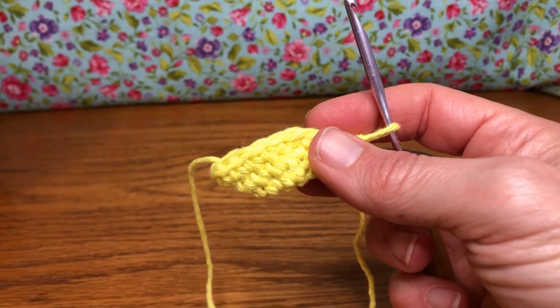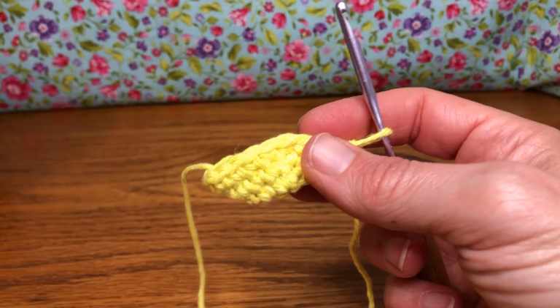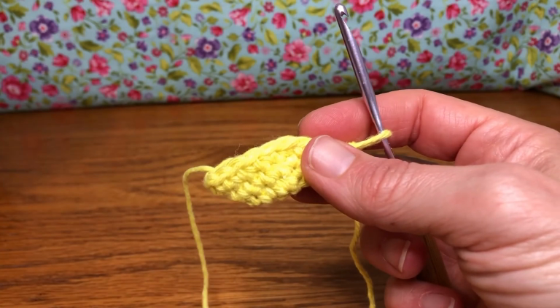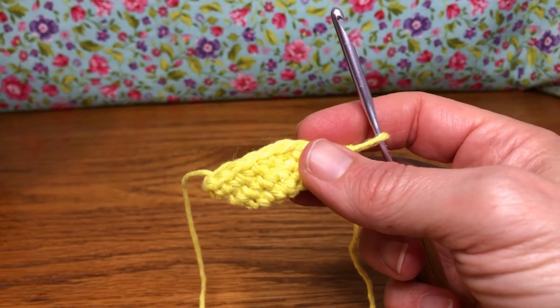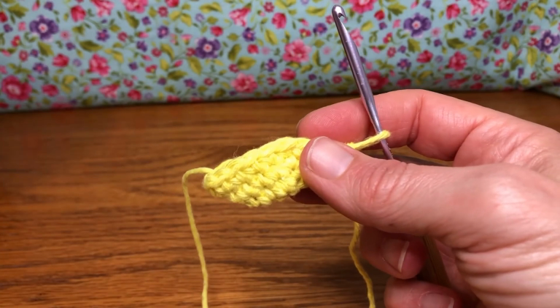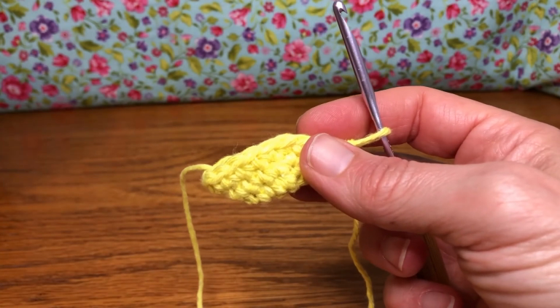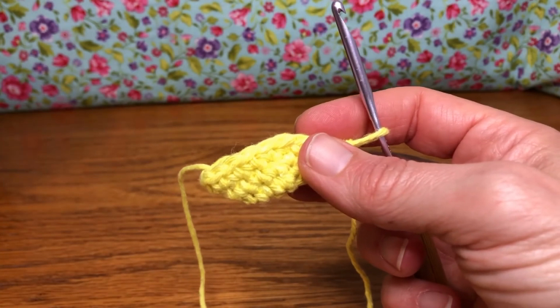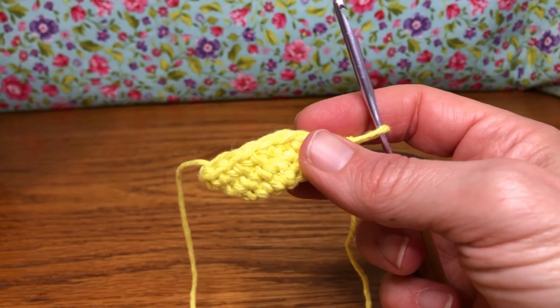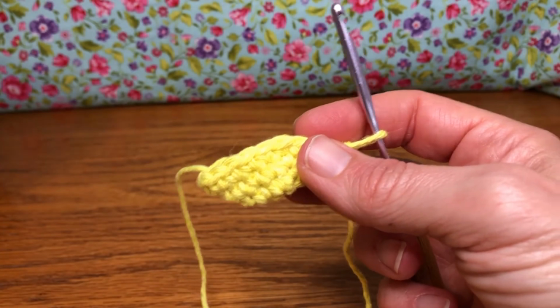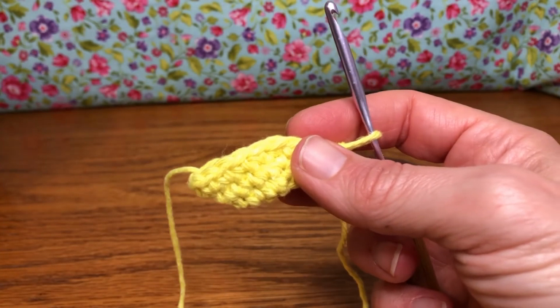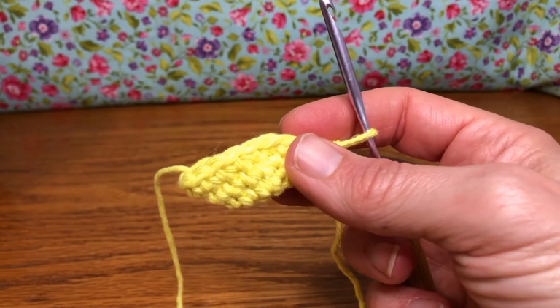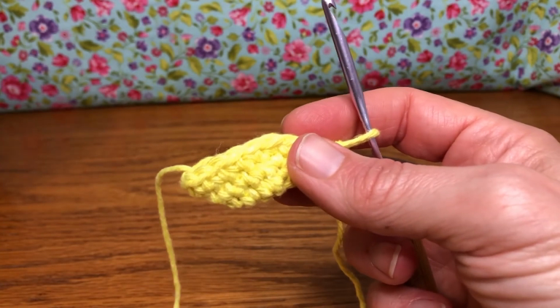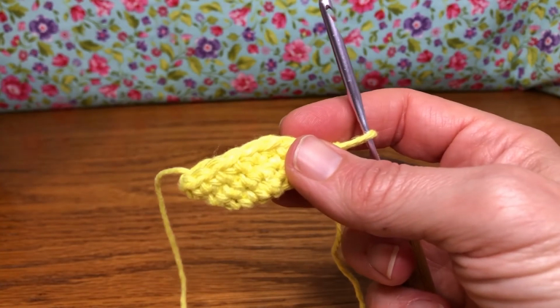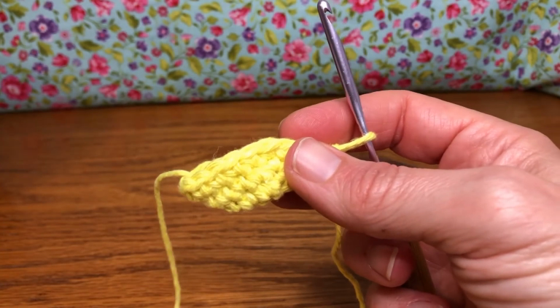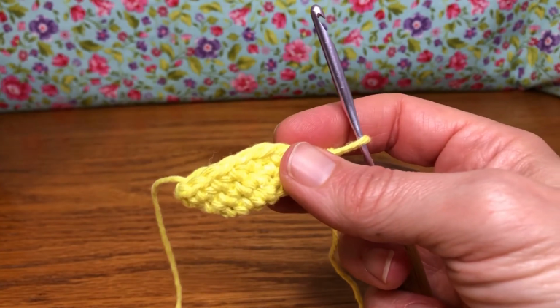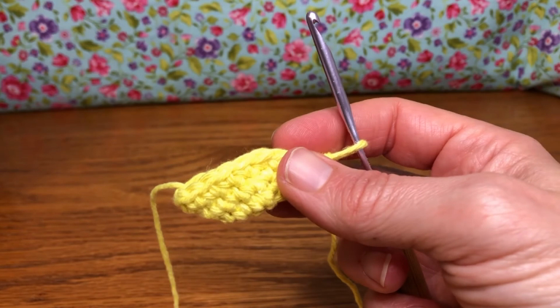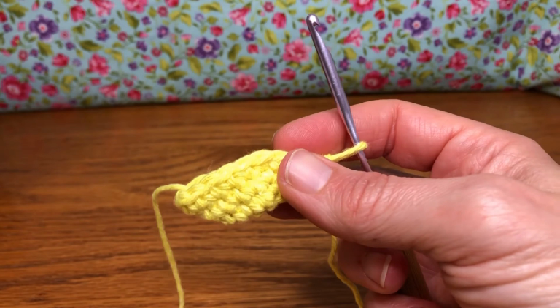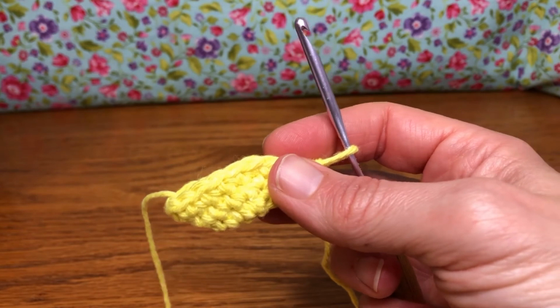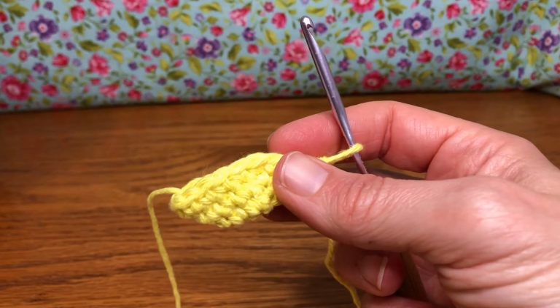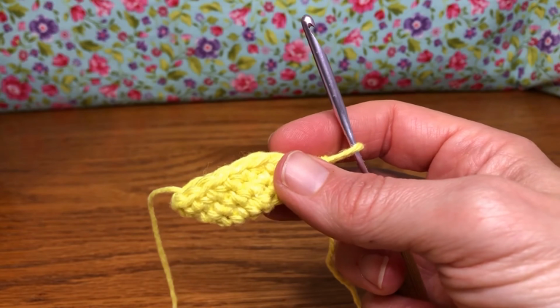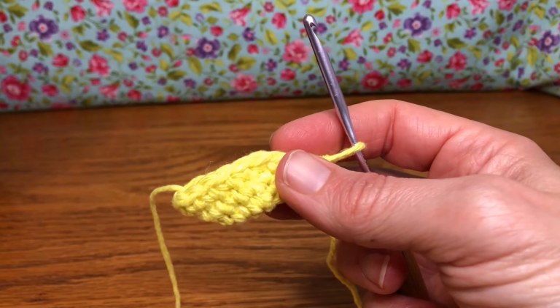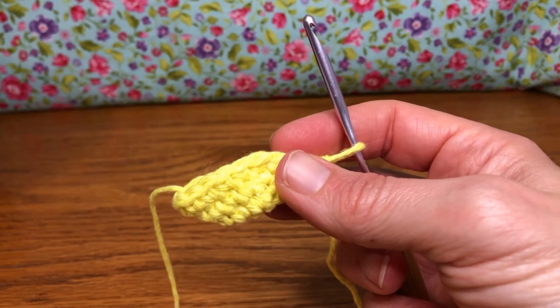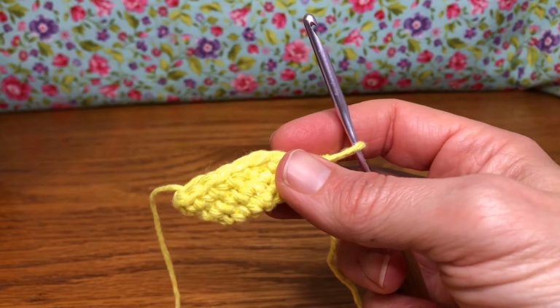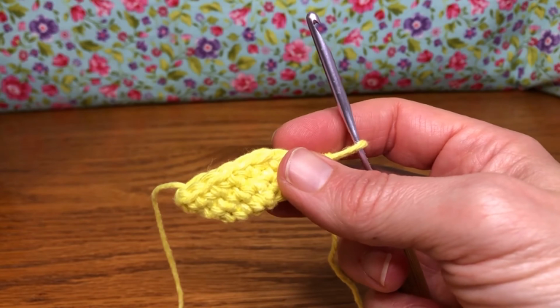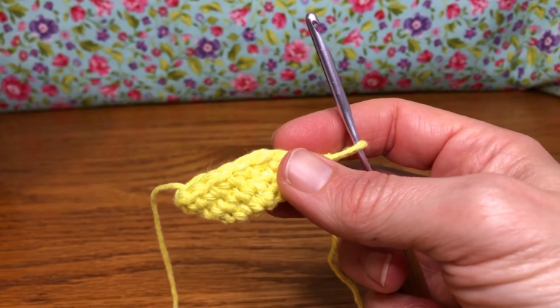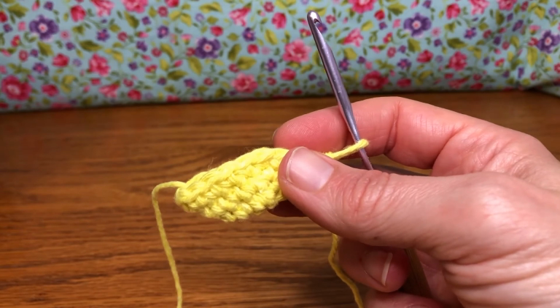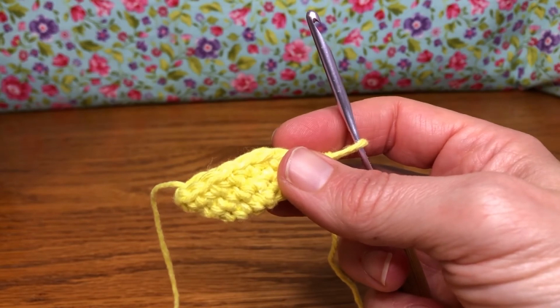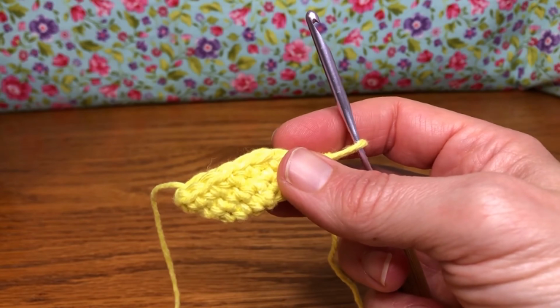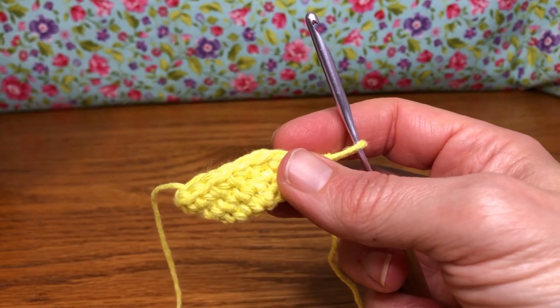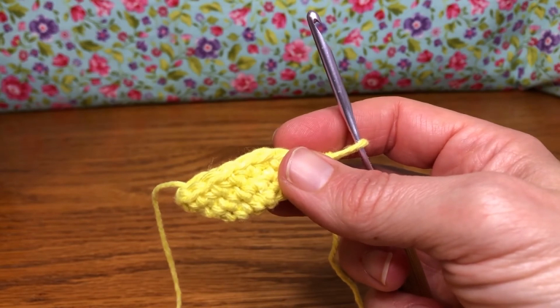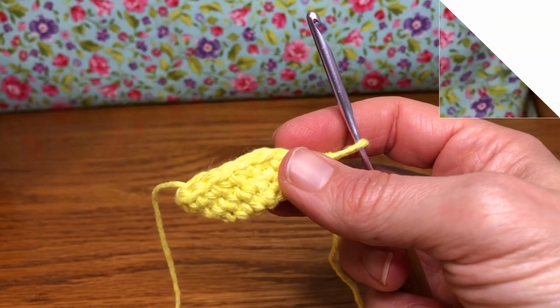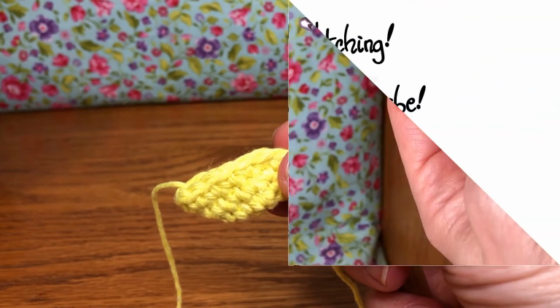That is the end of round three — we have 18 stitches. We'll meet up next time for rounds four and five. See you then, thank you, and have a joyful day!